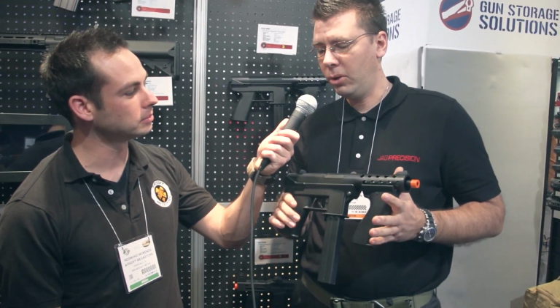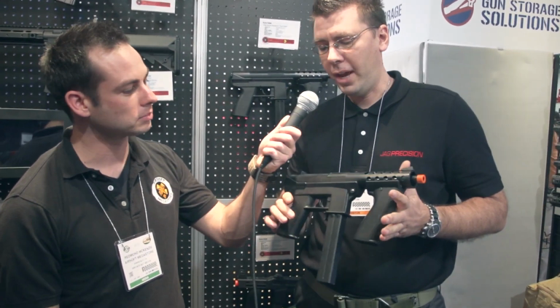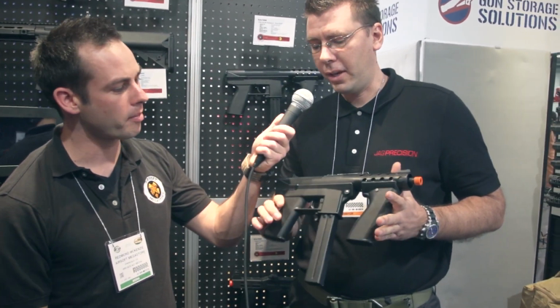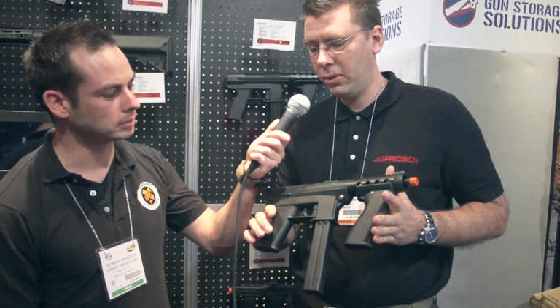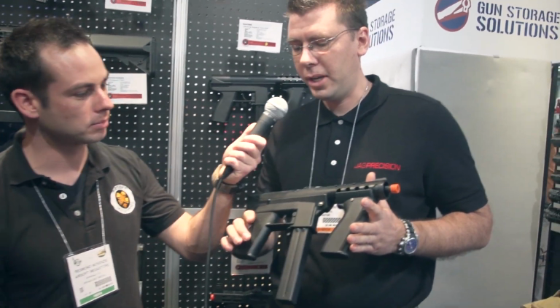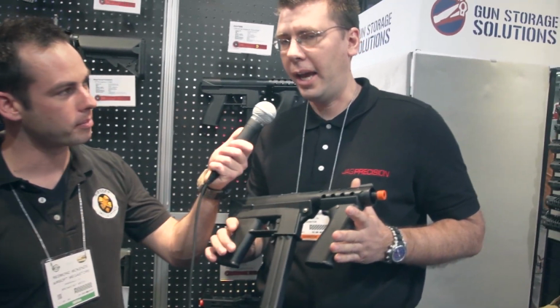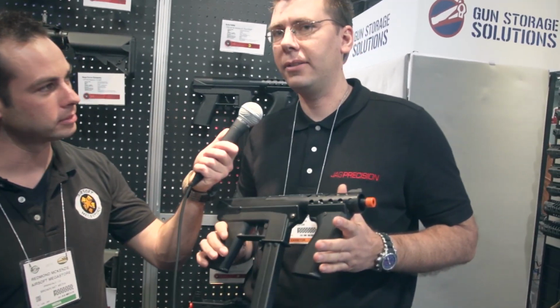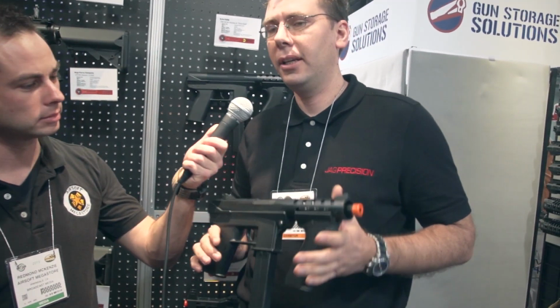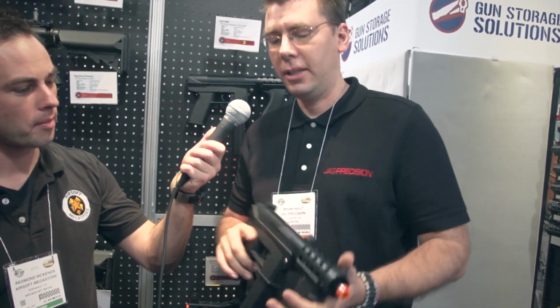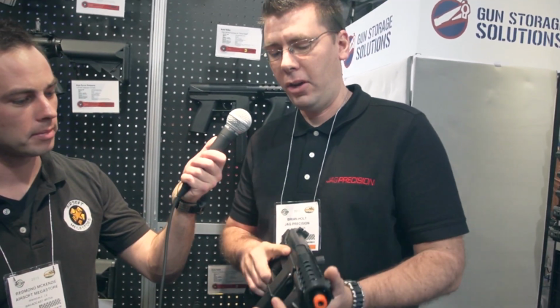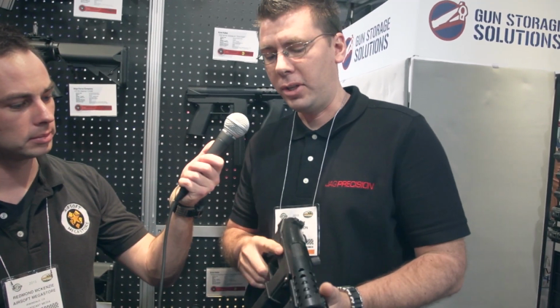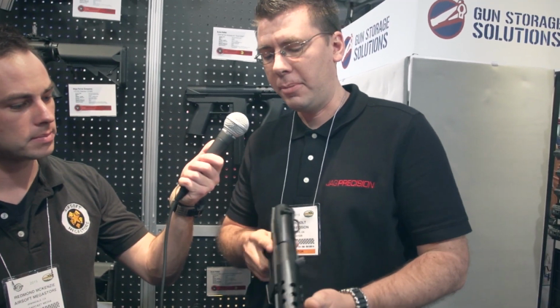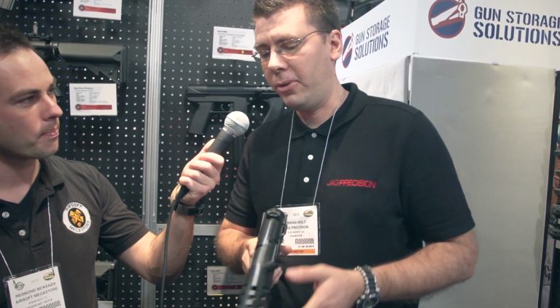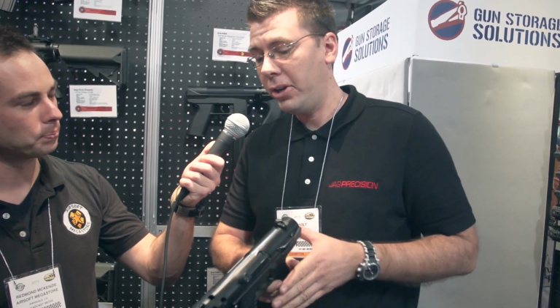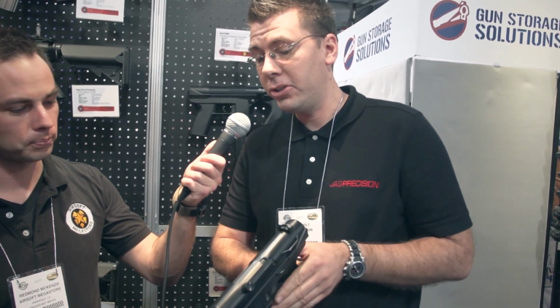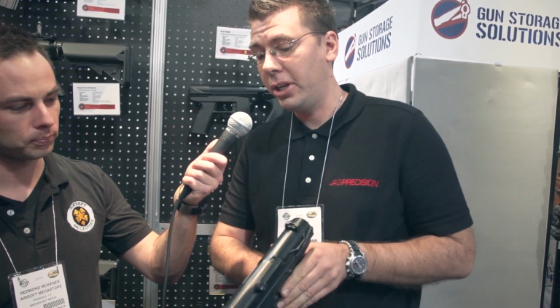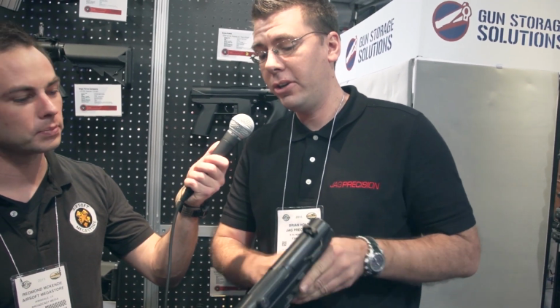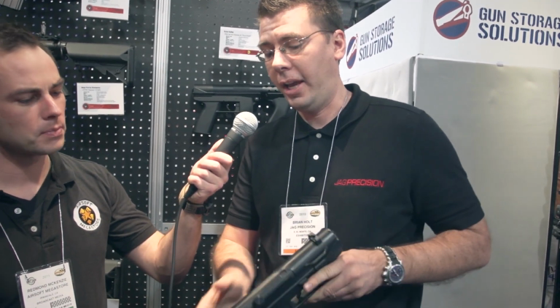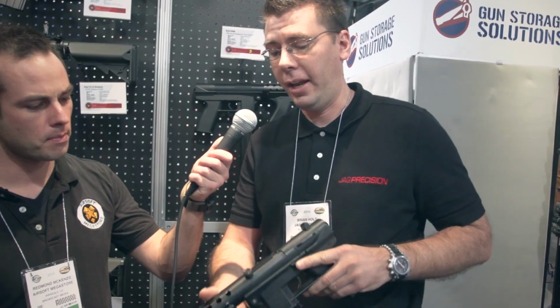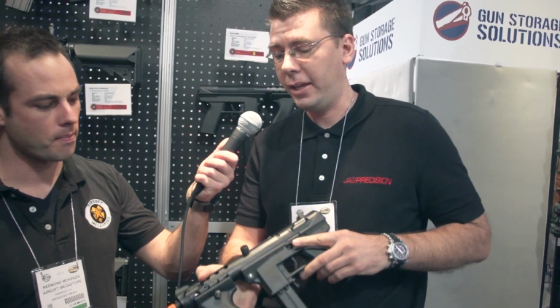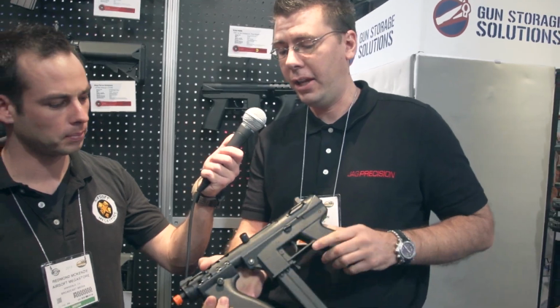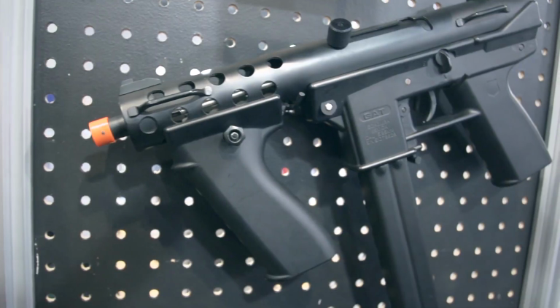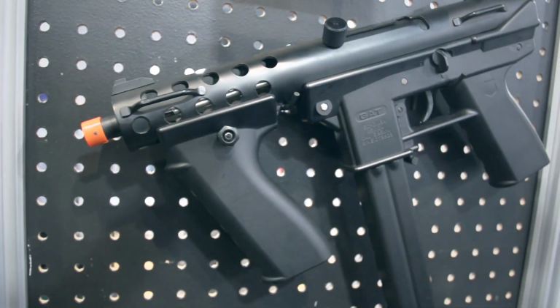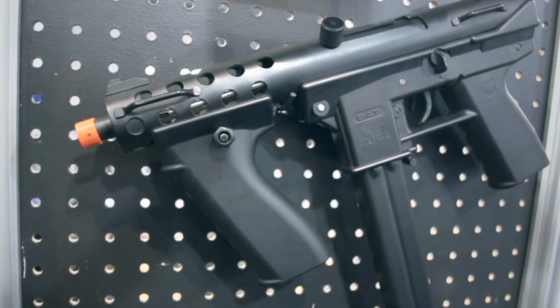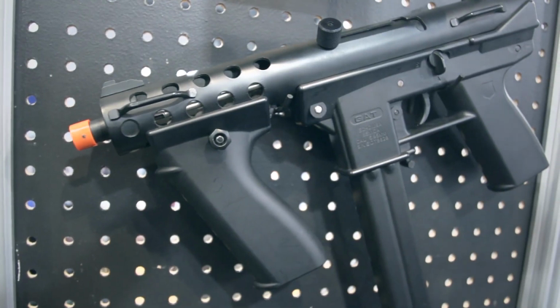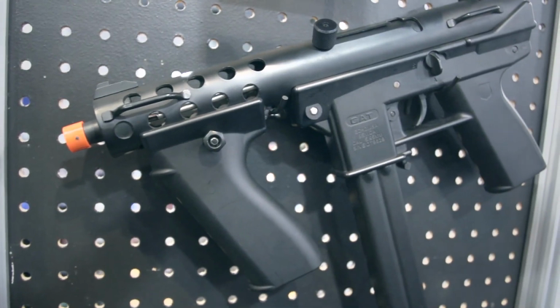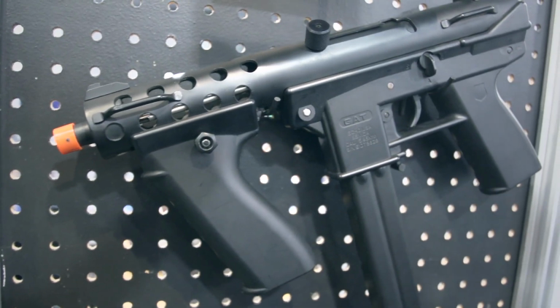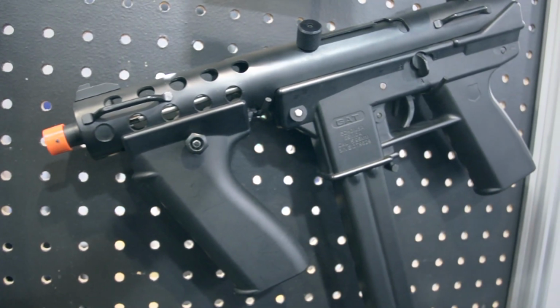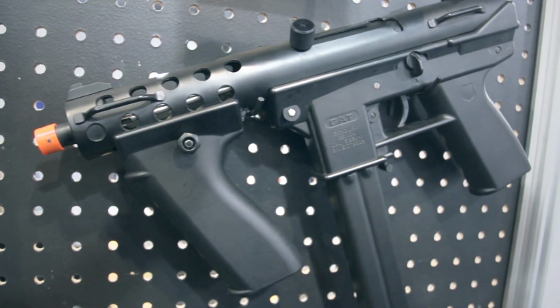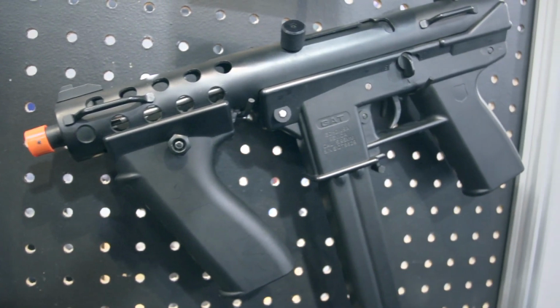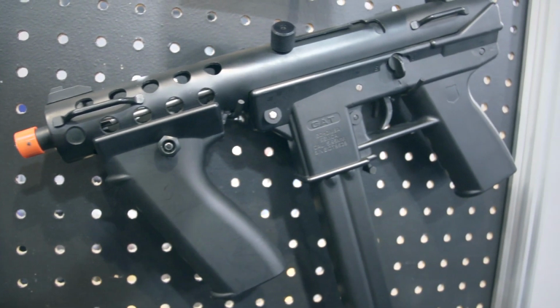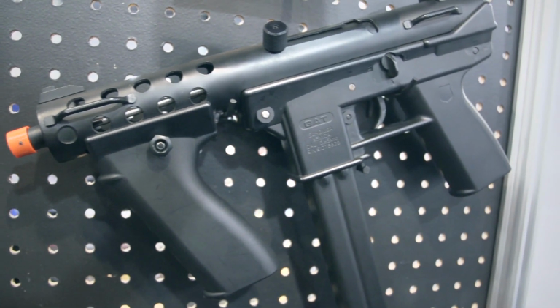We have an Echo One GAT. We've talked about it for years and years and it's getting closer to release. It should be released this year.